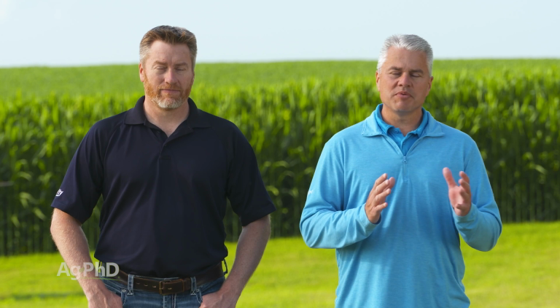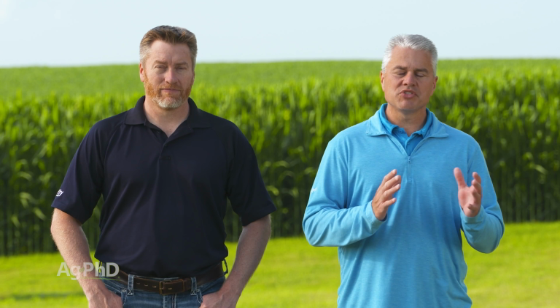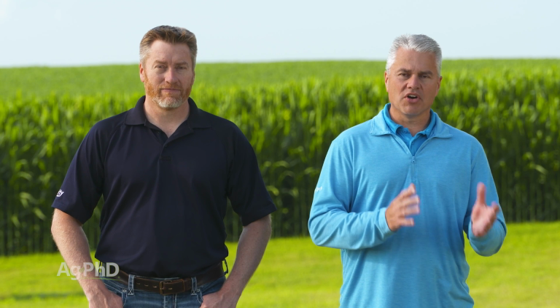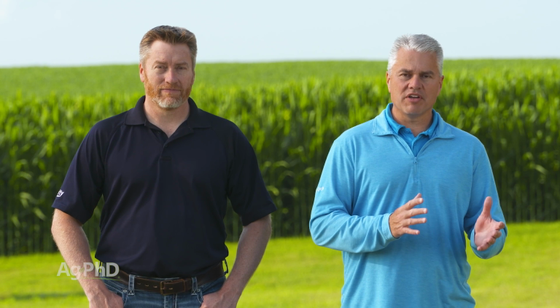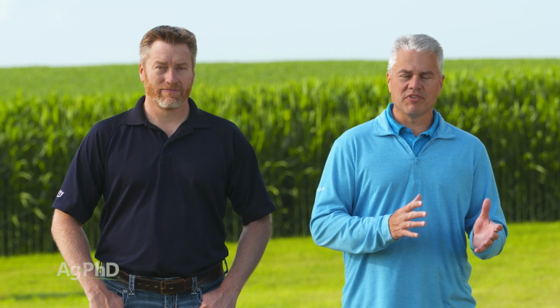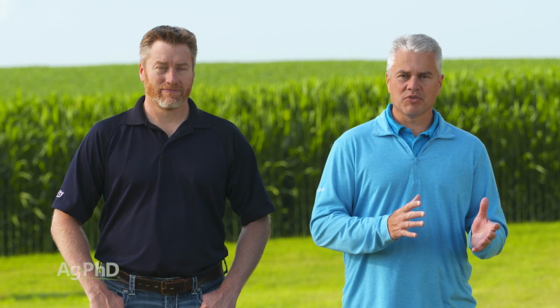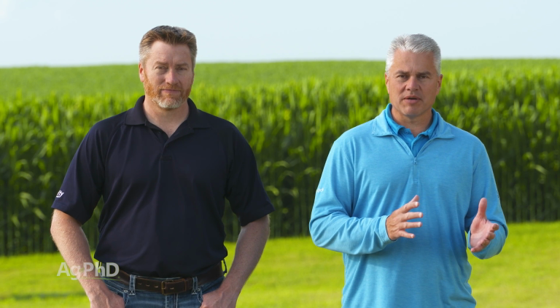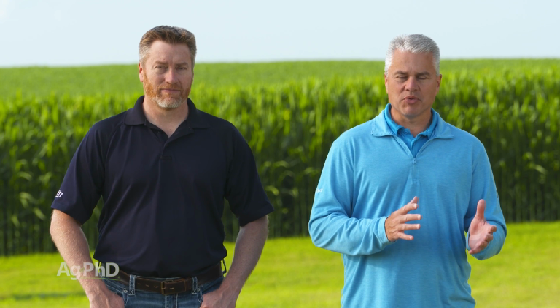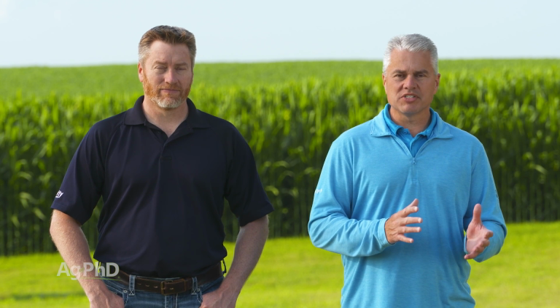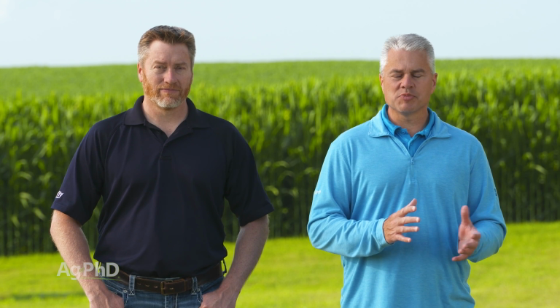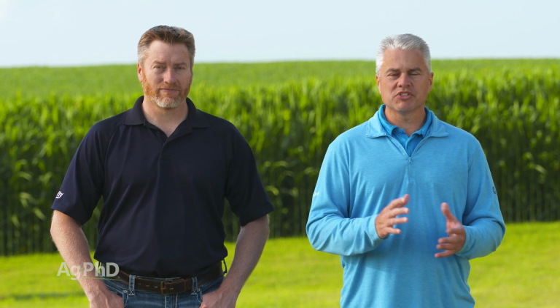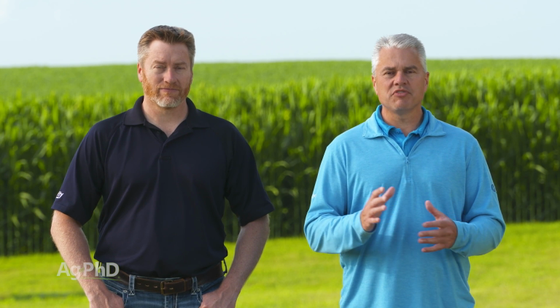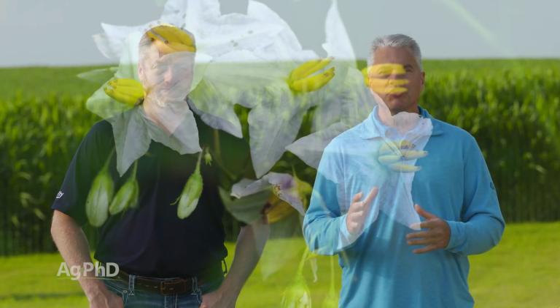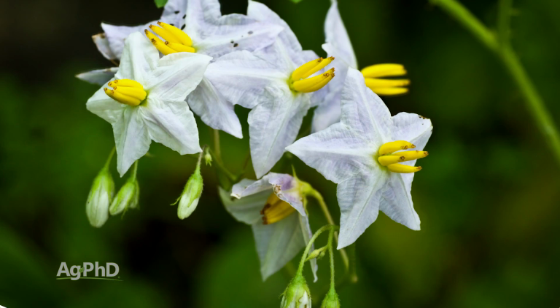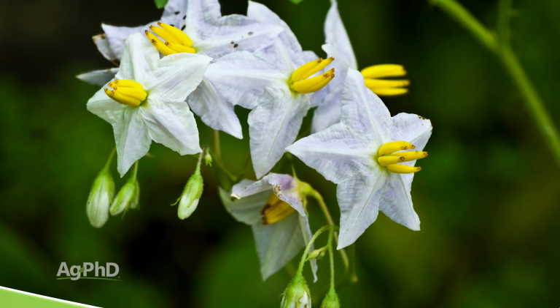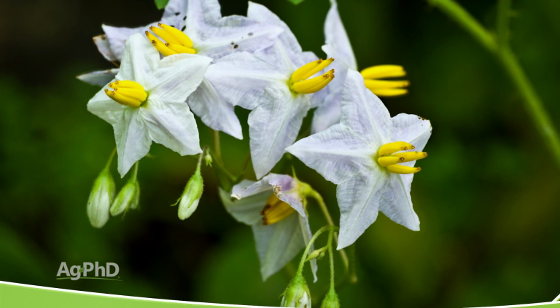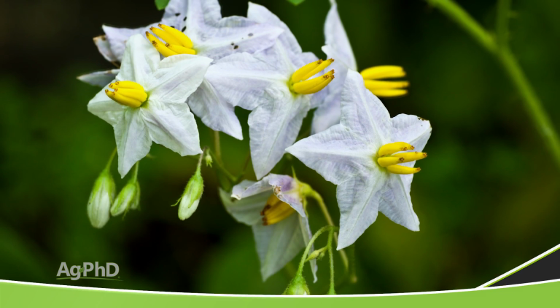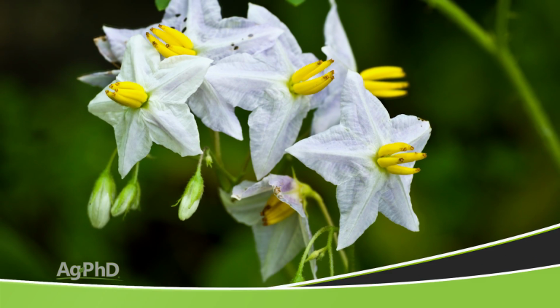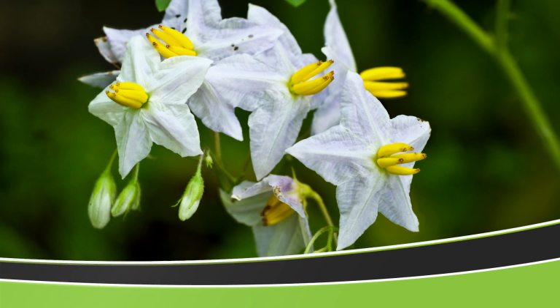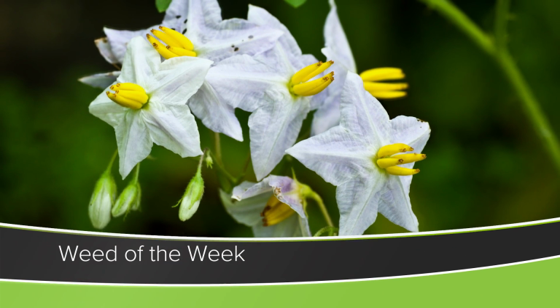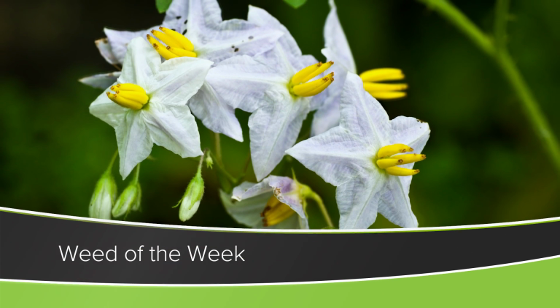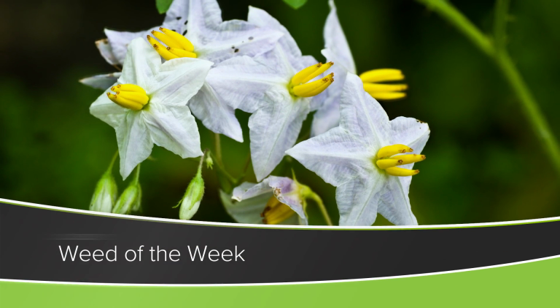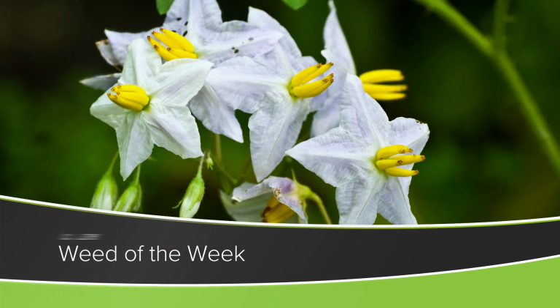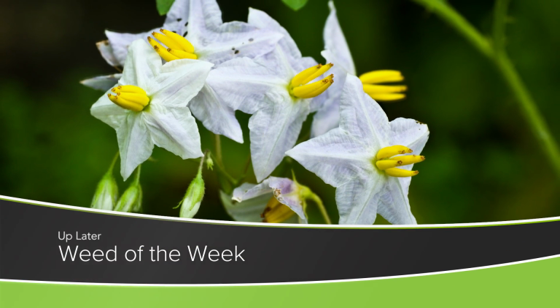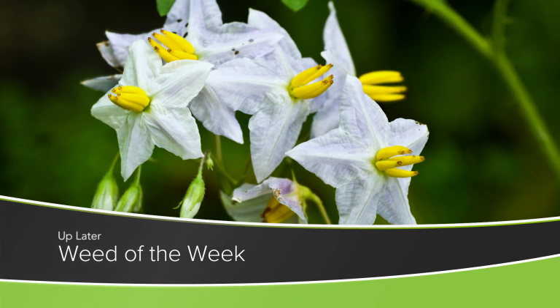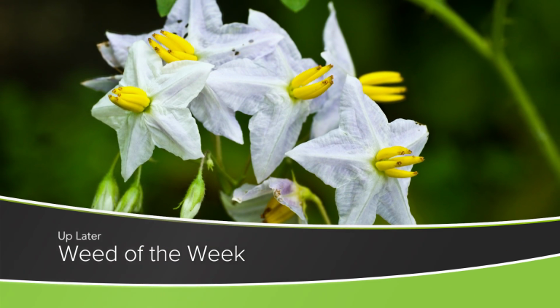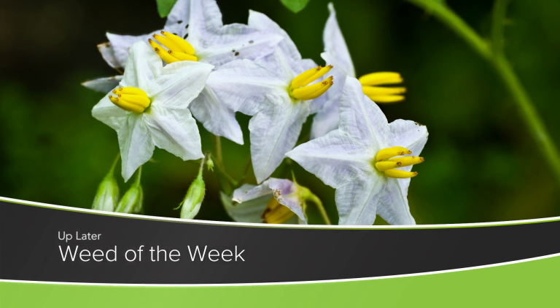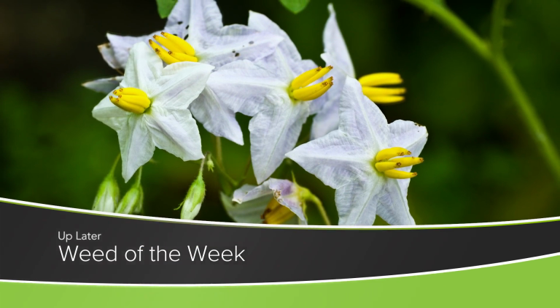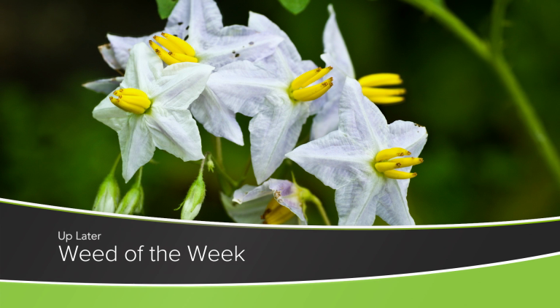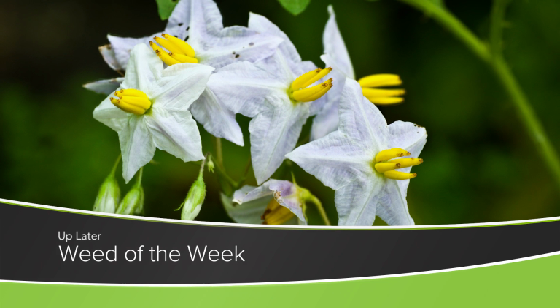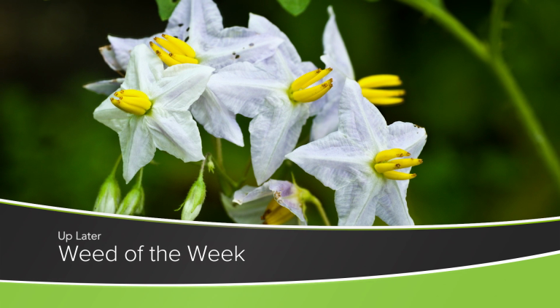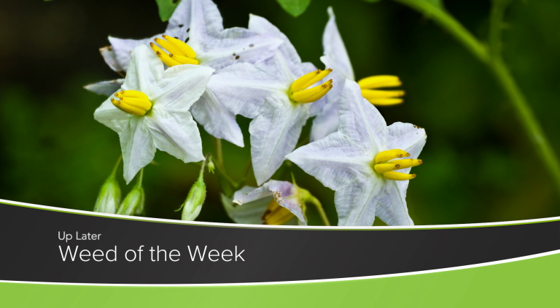Soybeans are a fun crop to raise, especially if you don't have this week's Weed of the Week. Can you identify this week's weed?